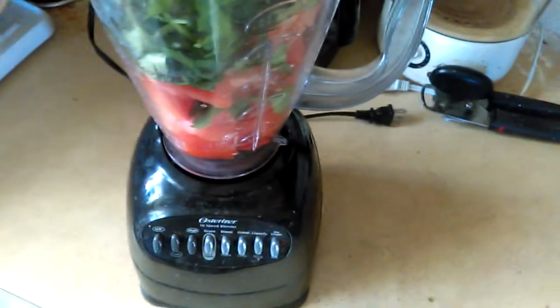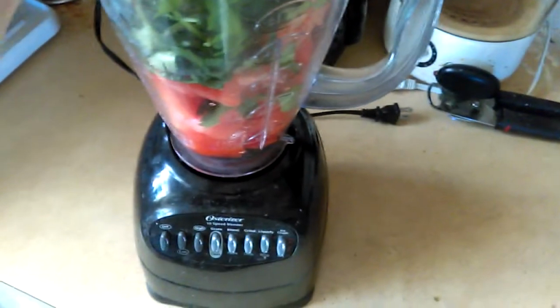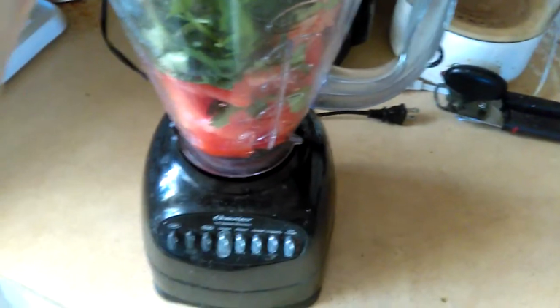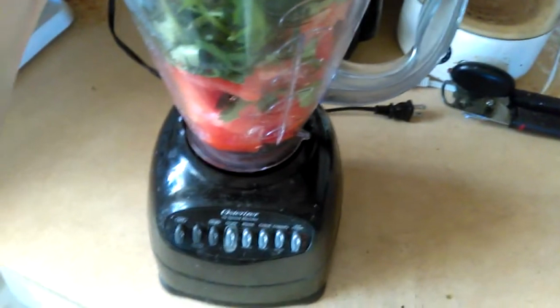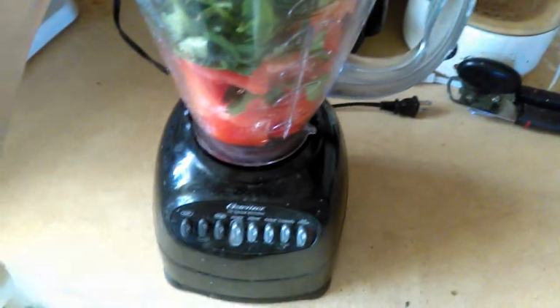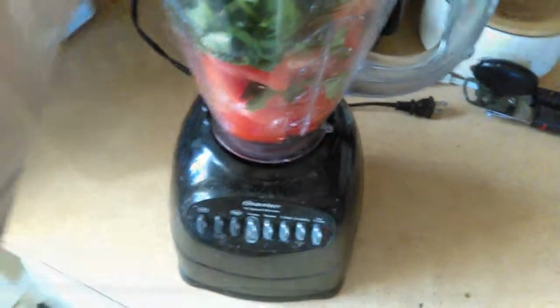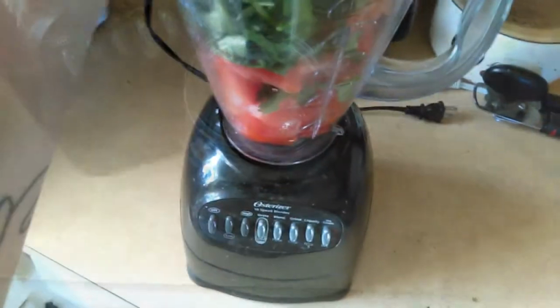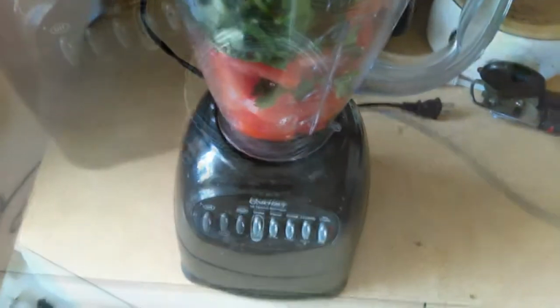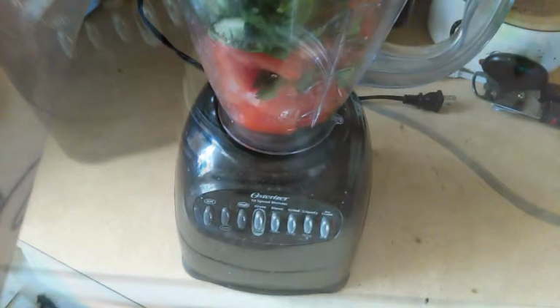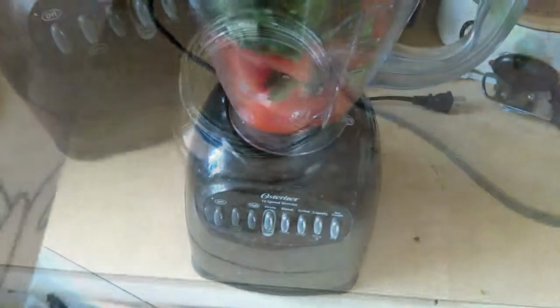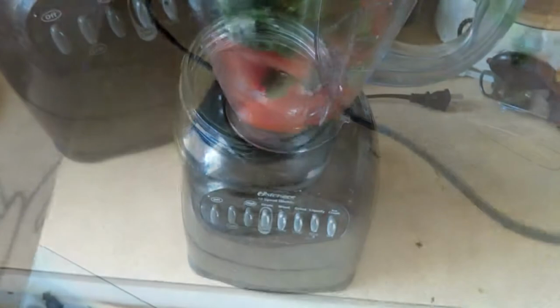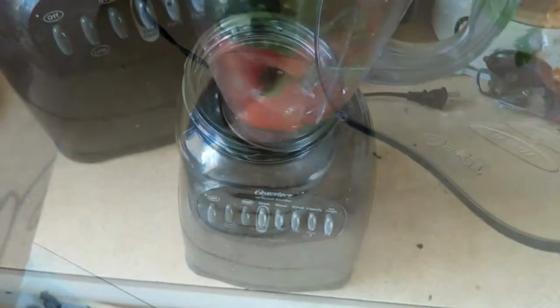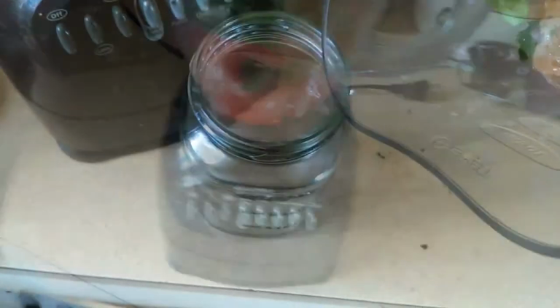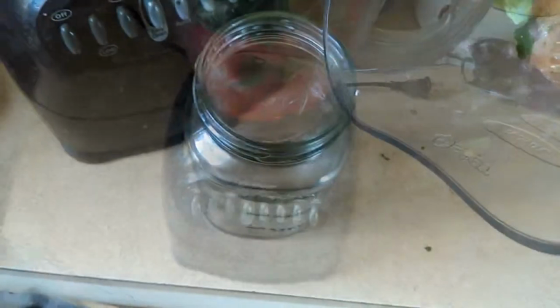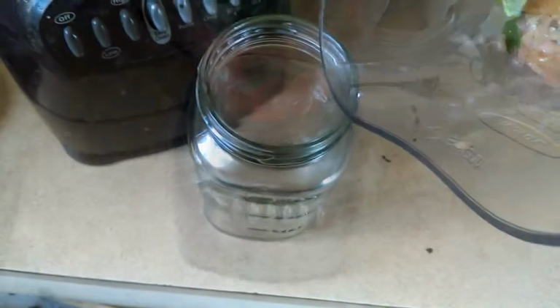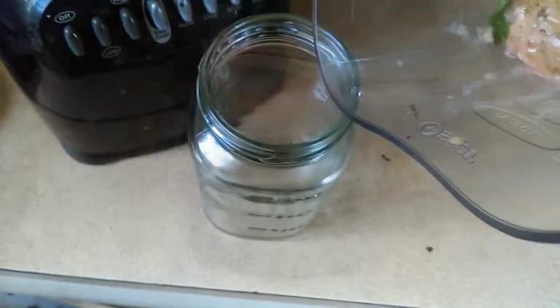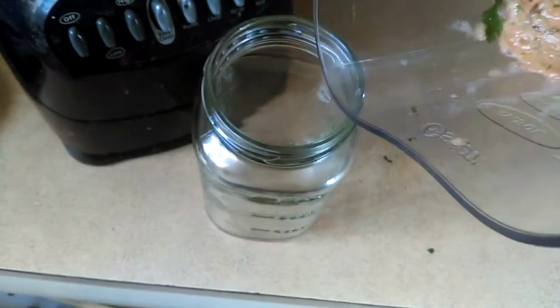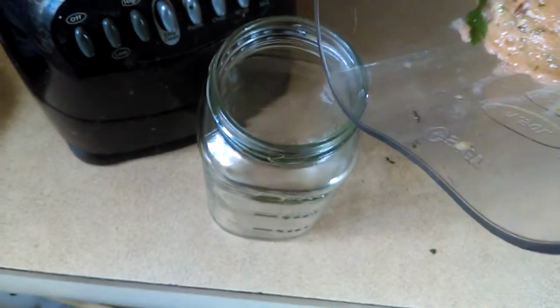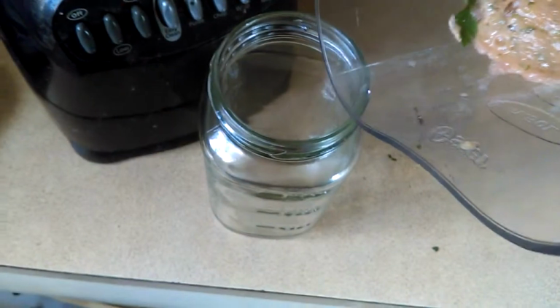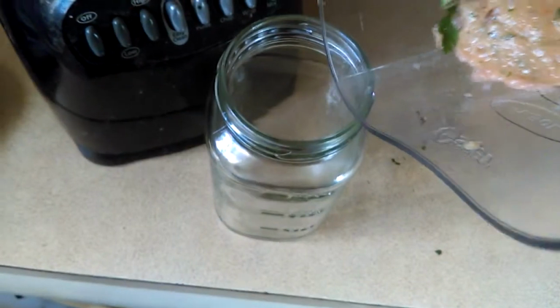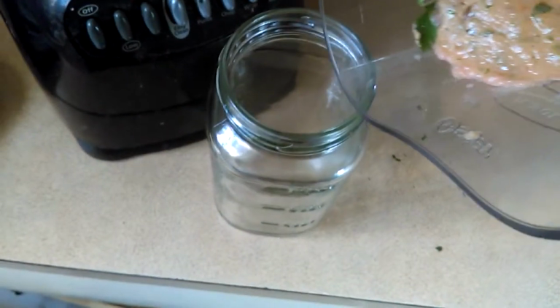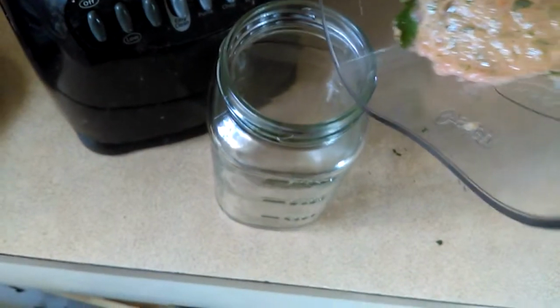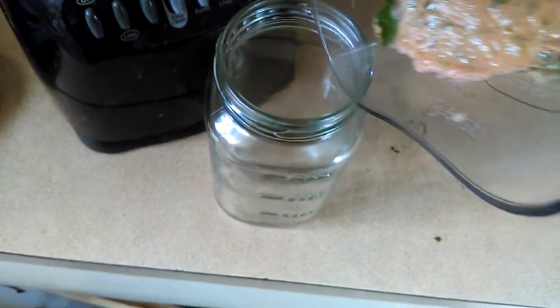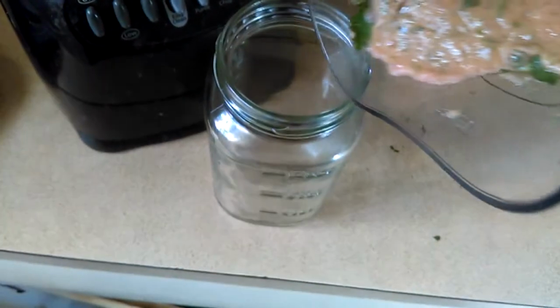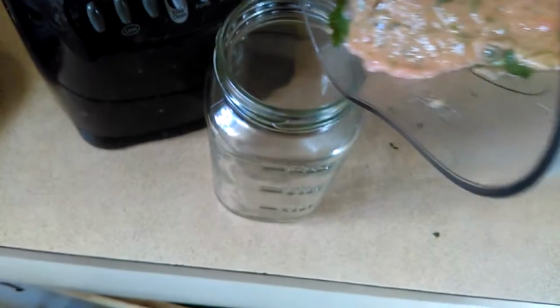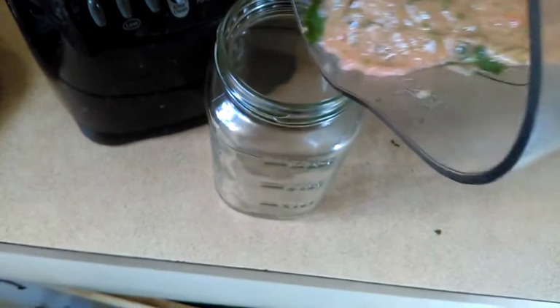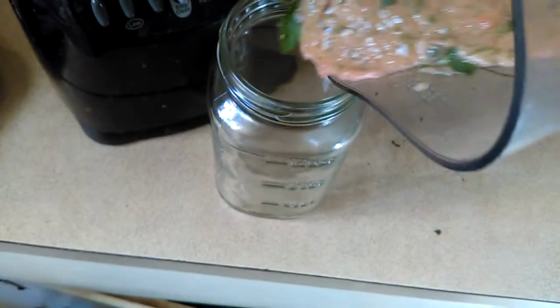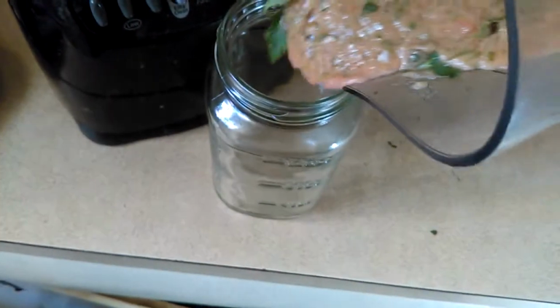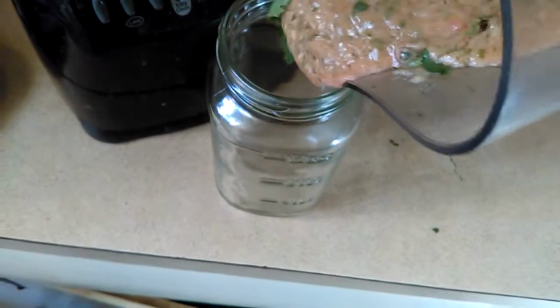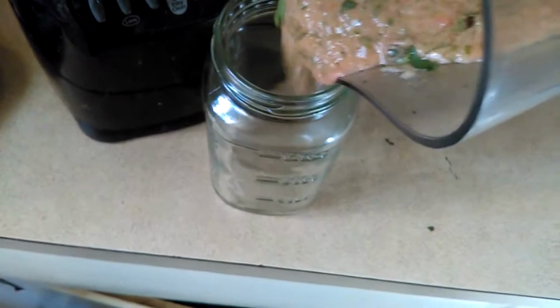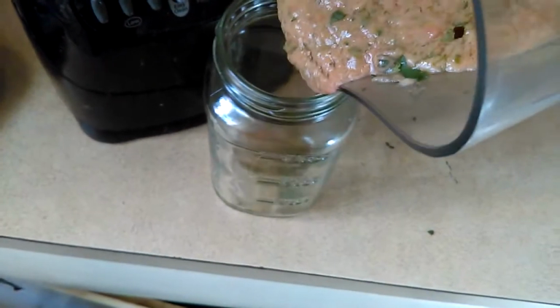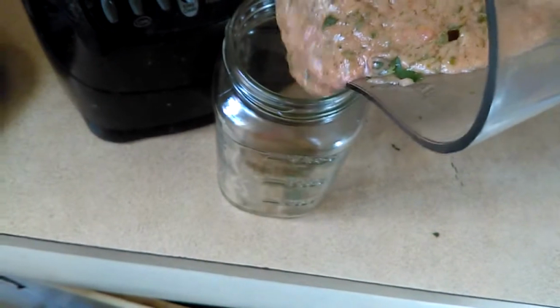In the blender and ready to go. We're ready to go into our jar. I made it kind of chunky this time.